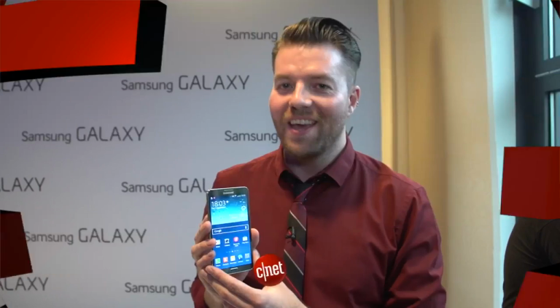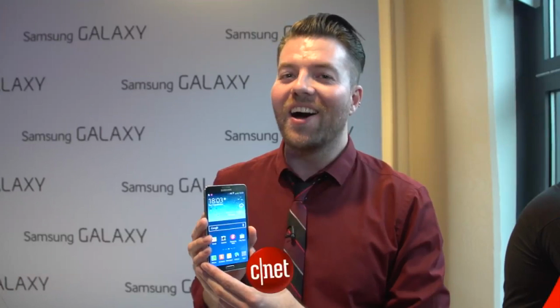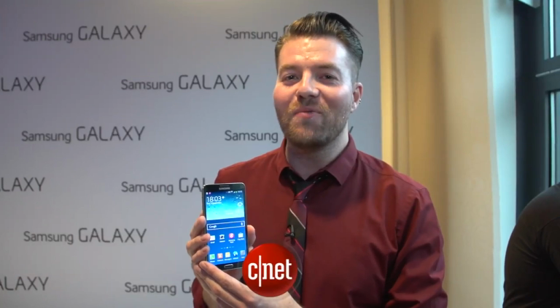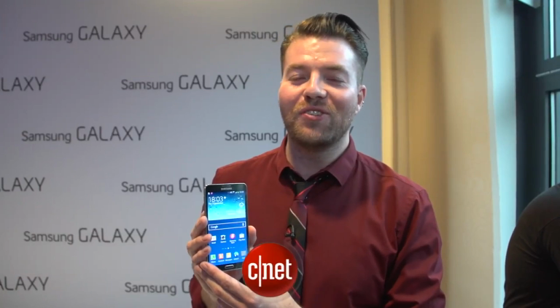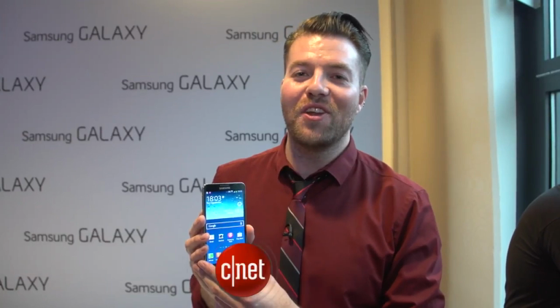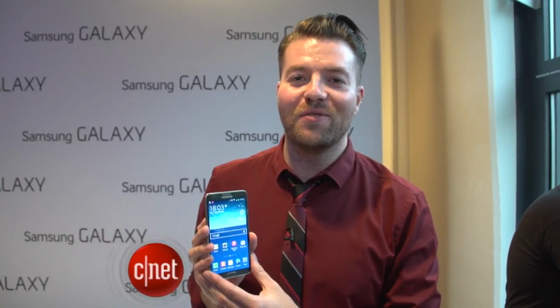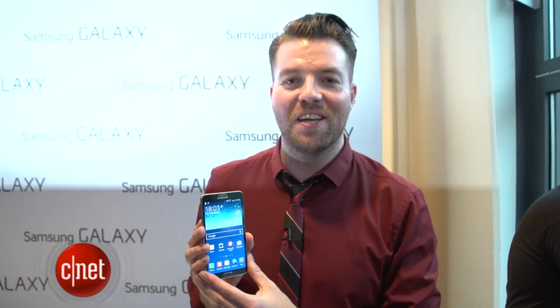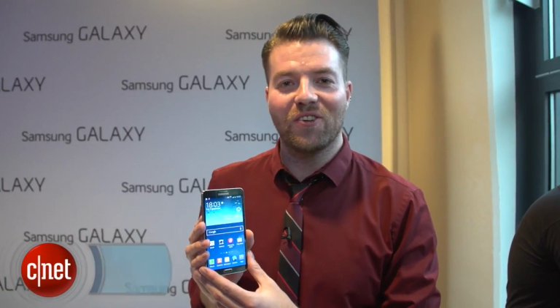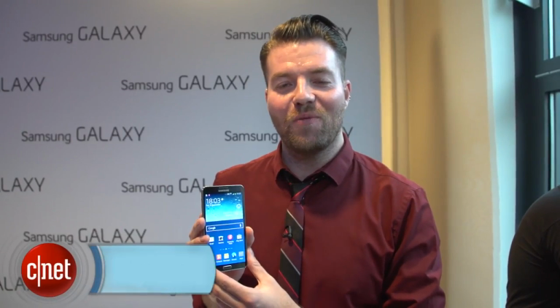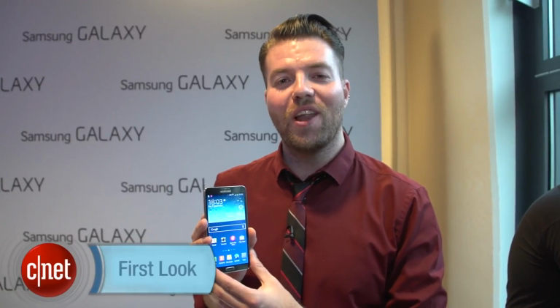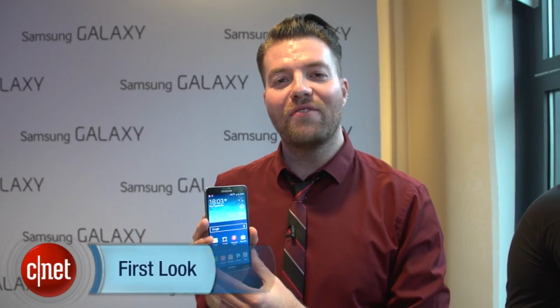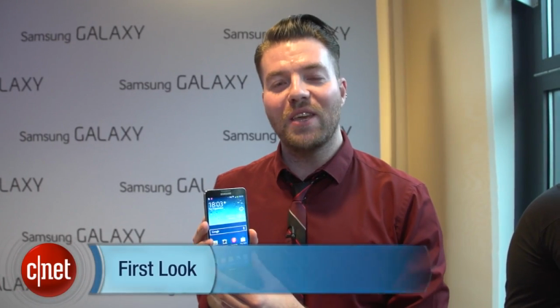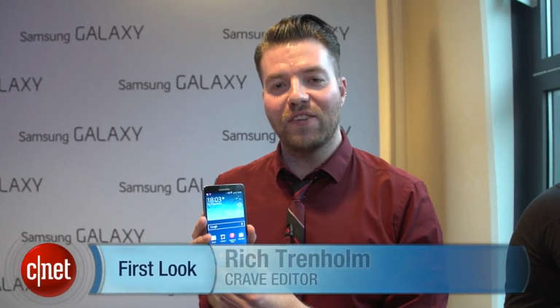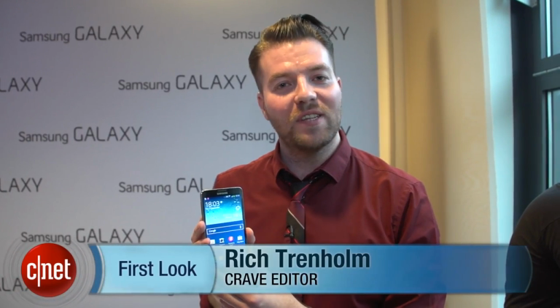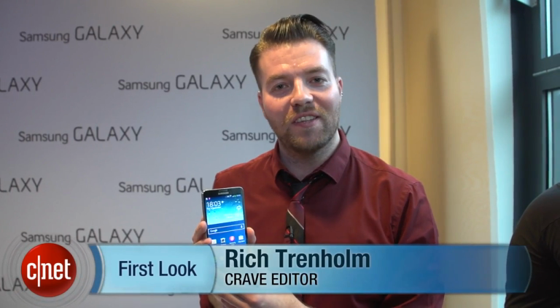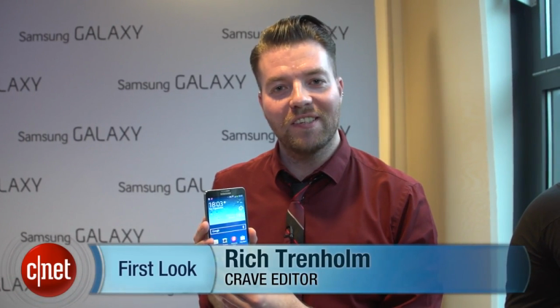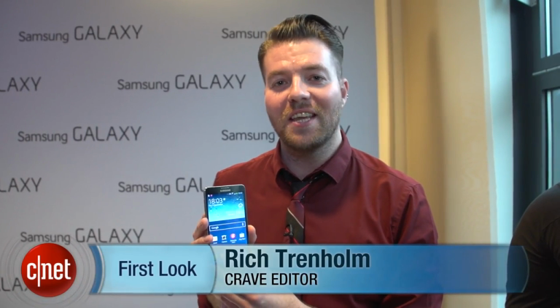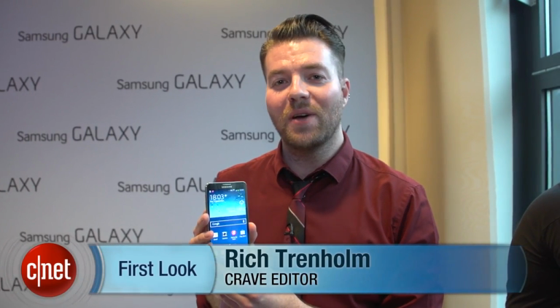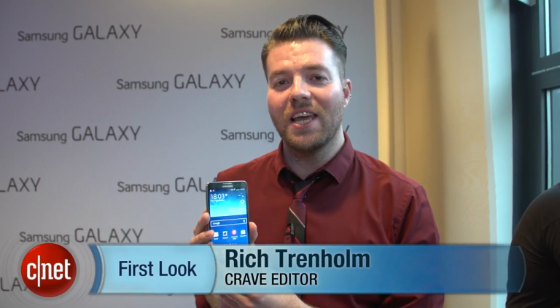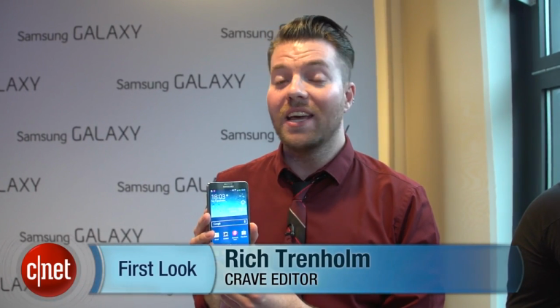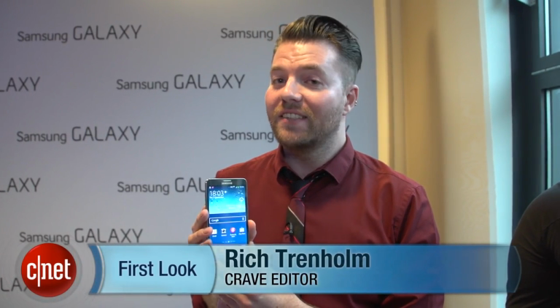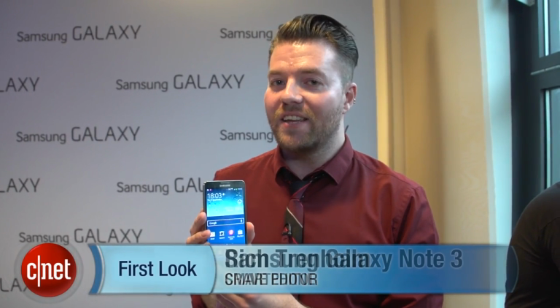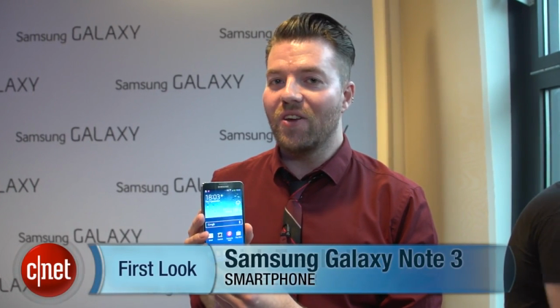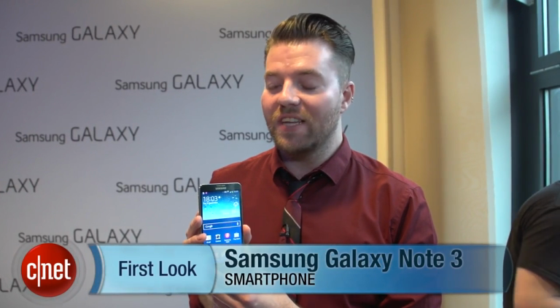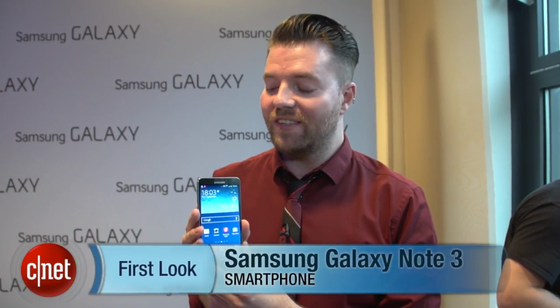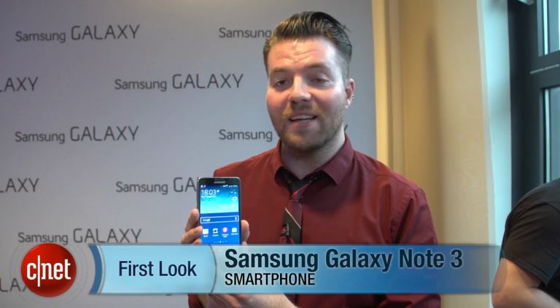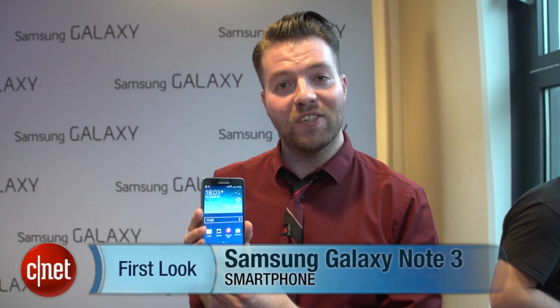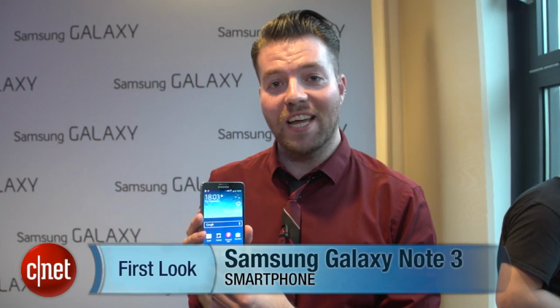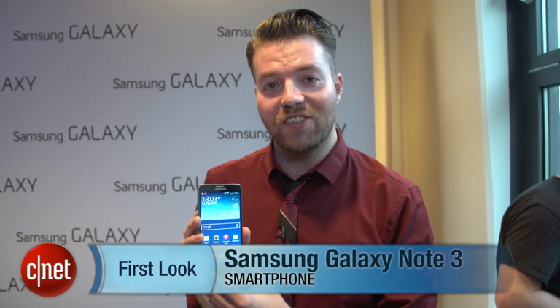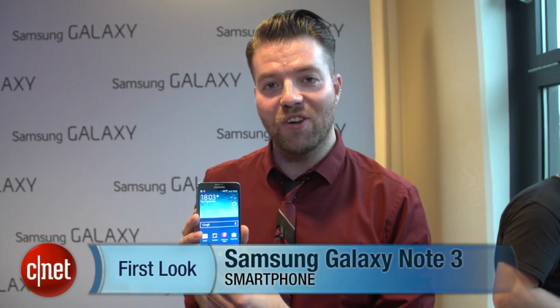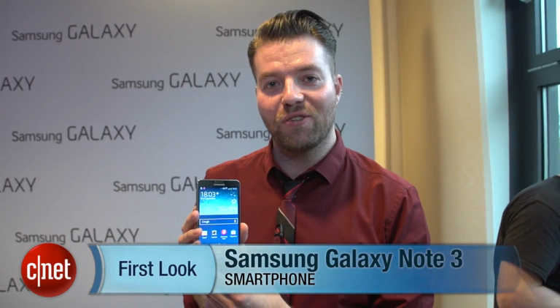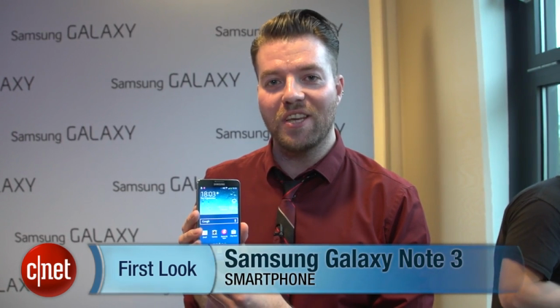Hi, I'm Richard Trenholm from CNET.com, live from IFA 2013 in Berlin. Take note, it's the Samsung Galaxy Note 3.